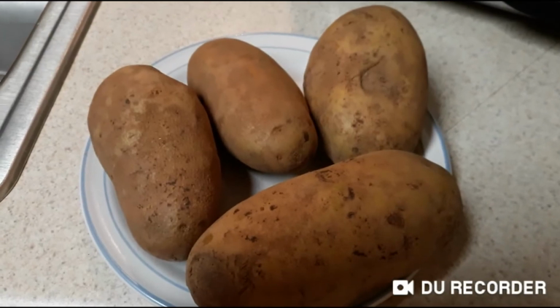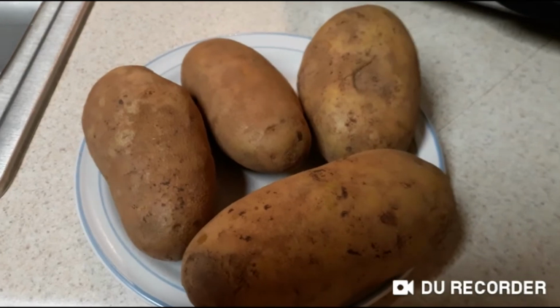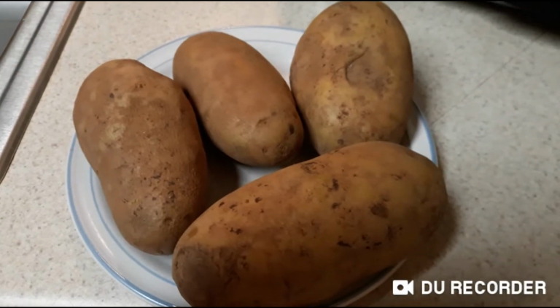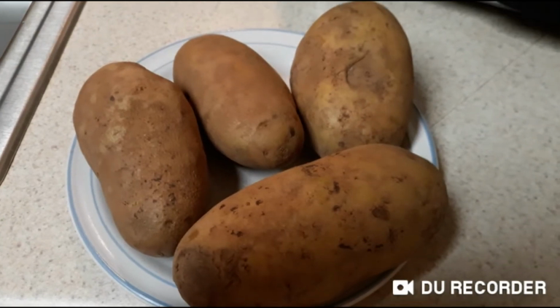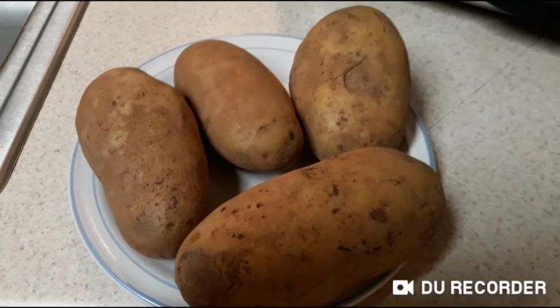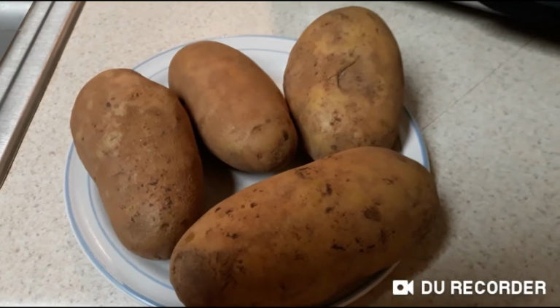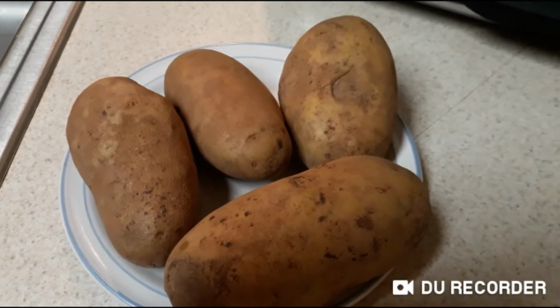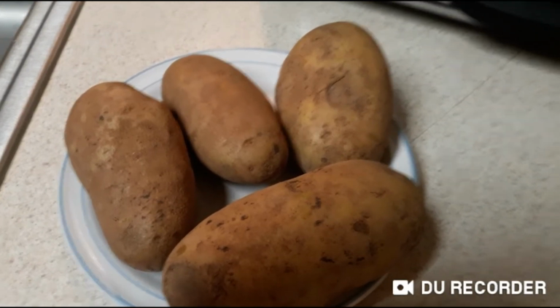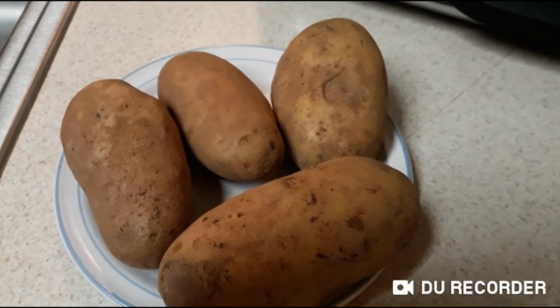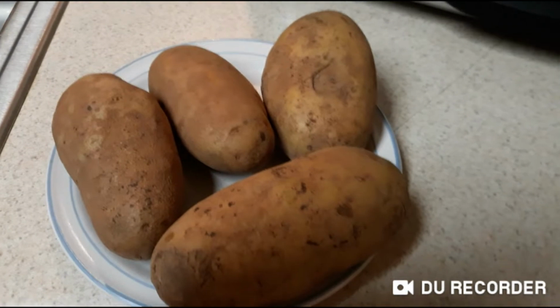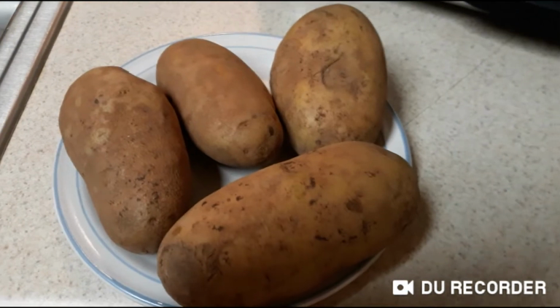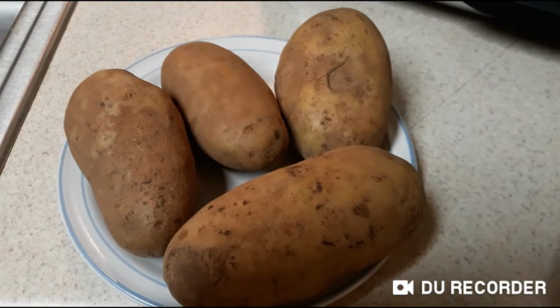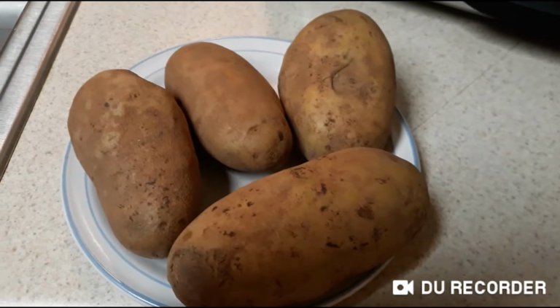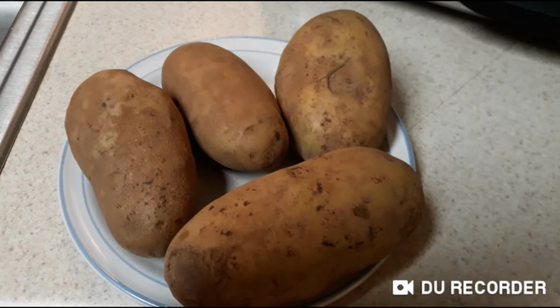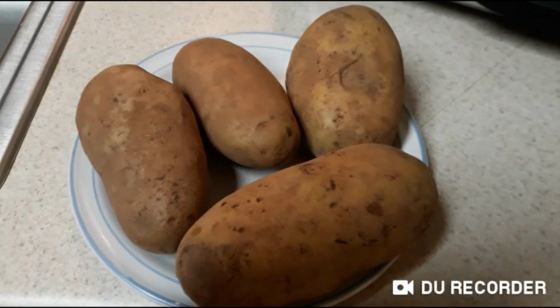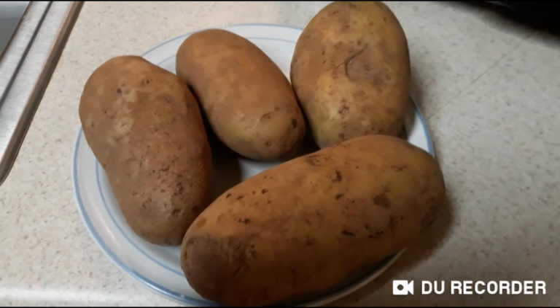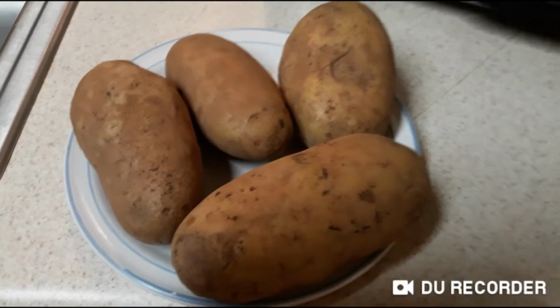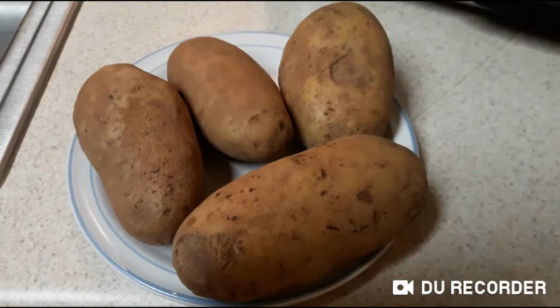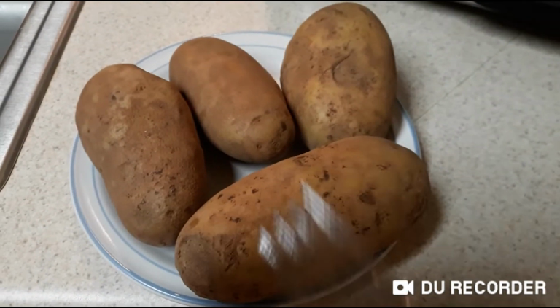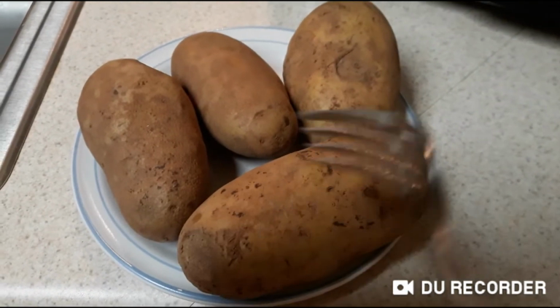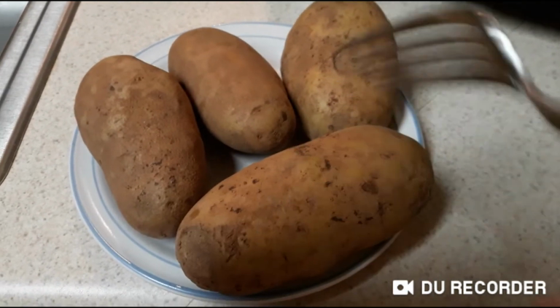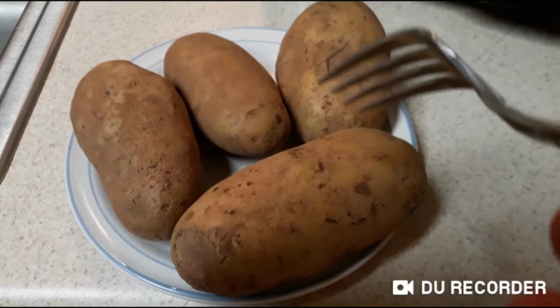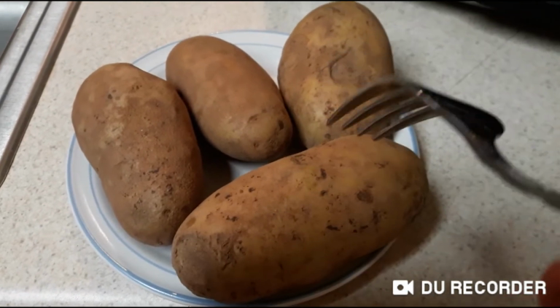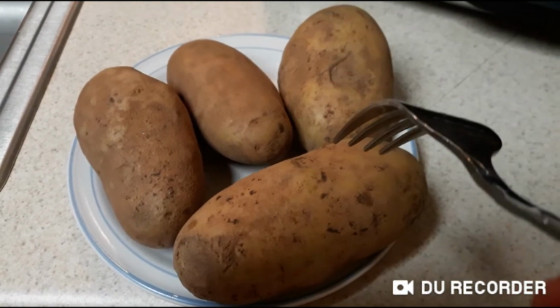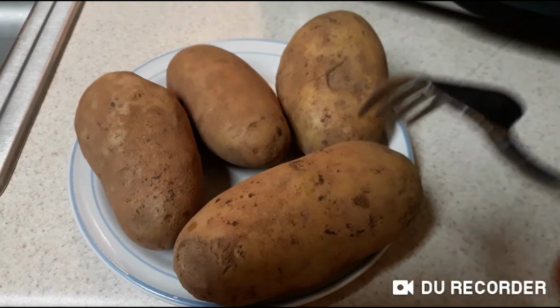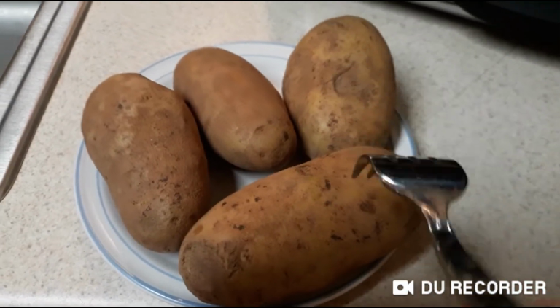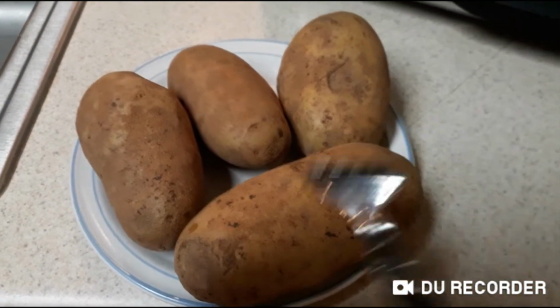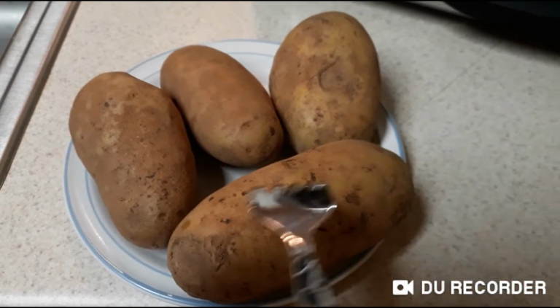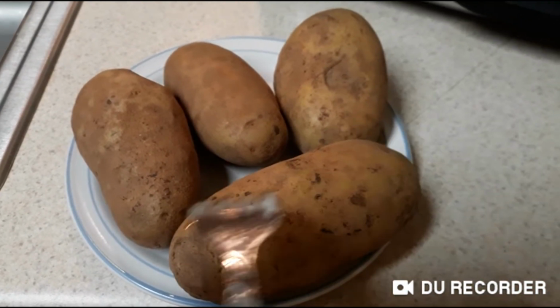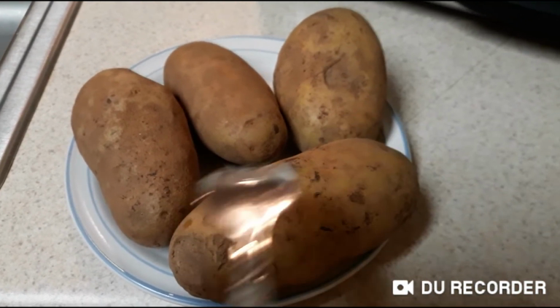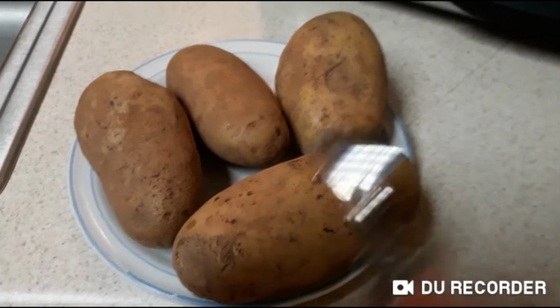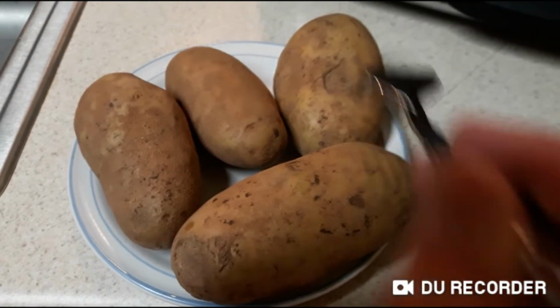How to make baked potatoes. Take your potatoes and stab them.